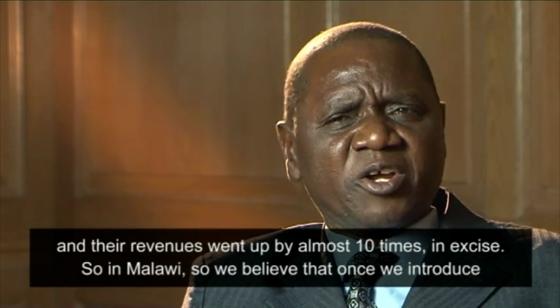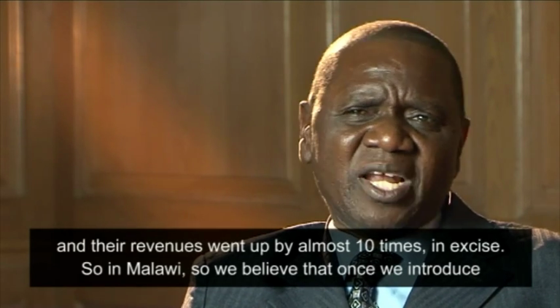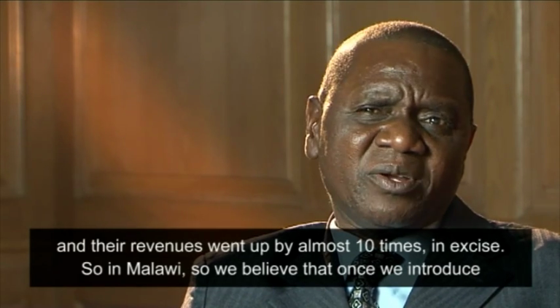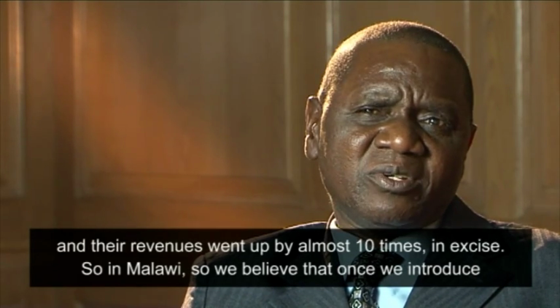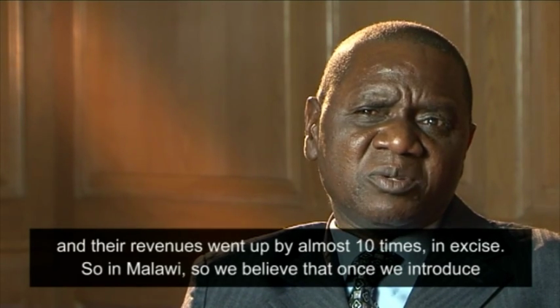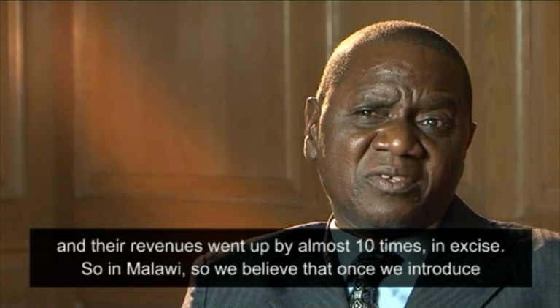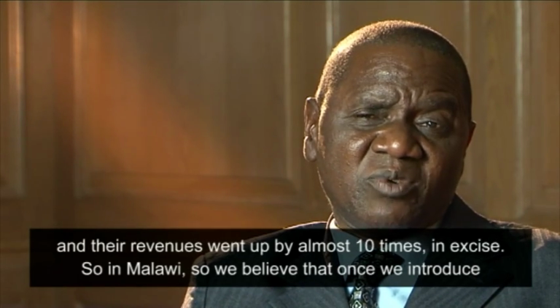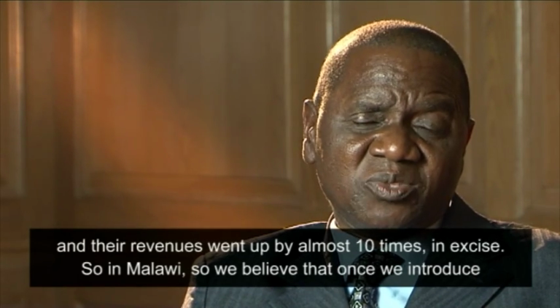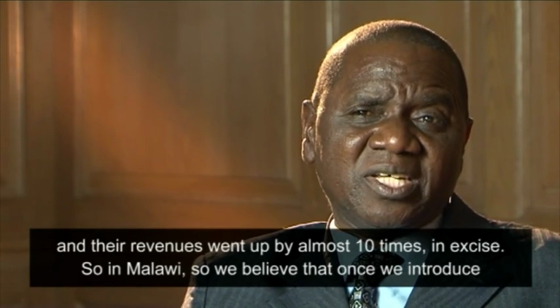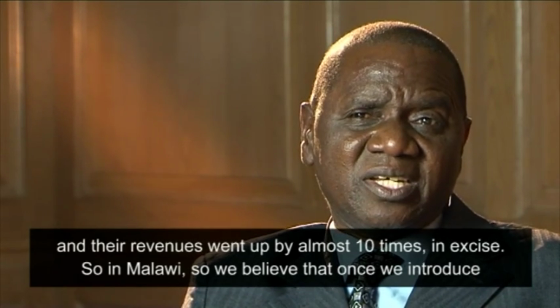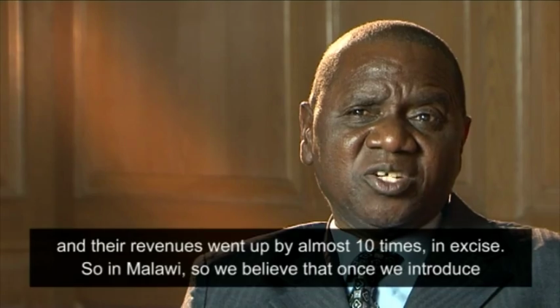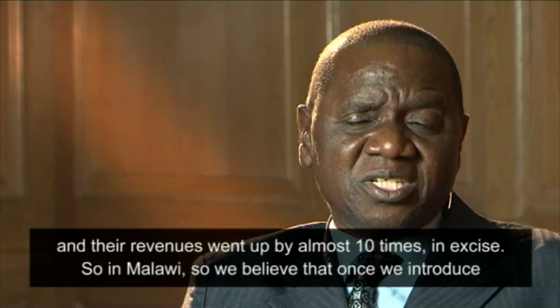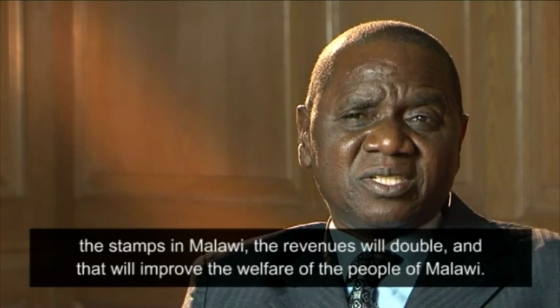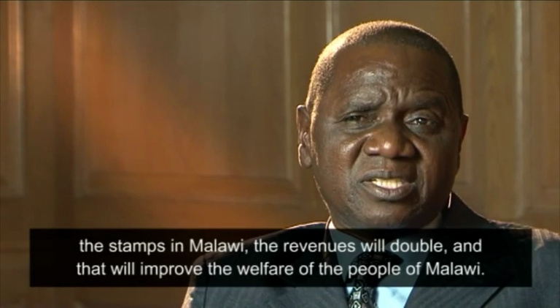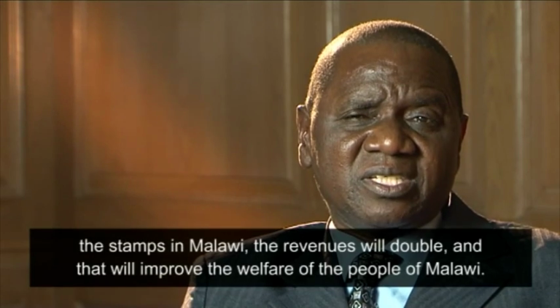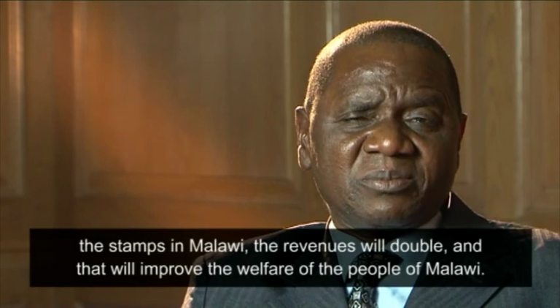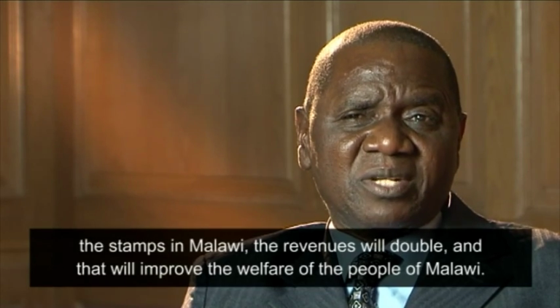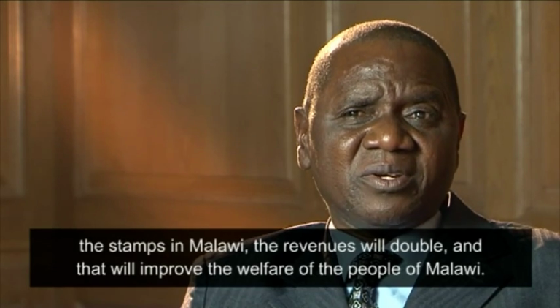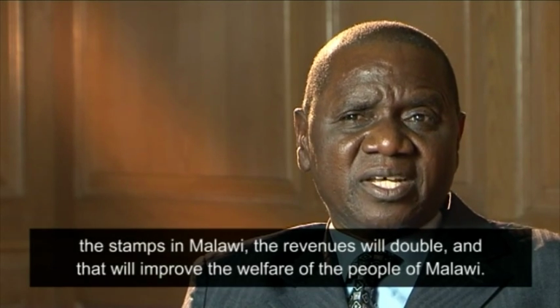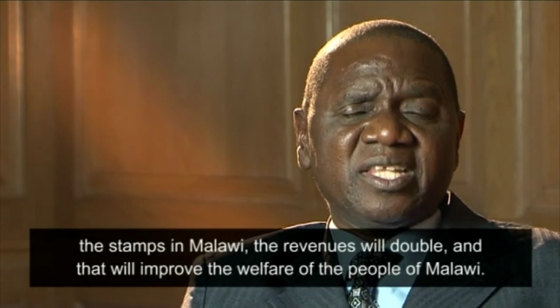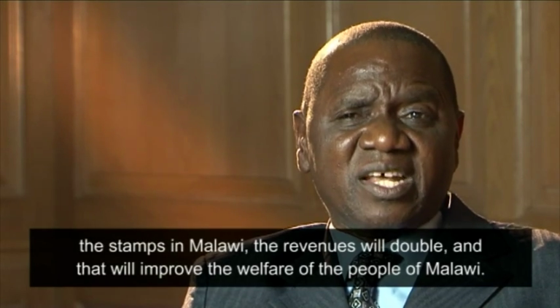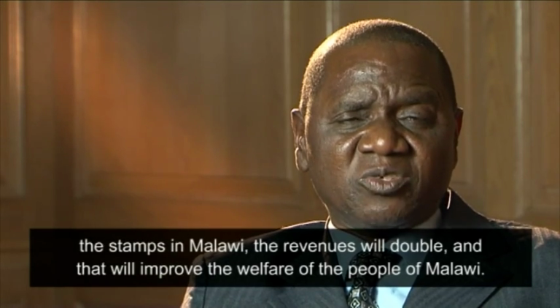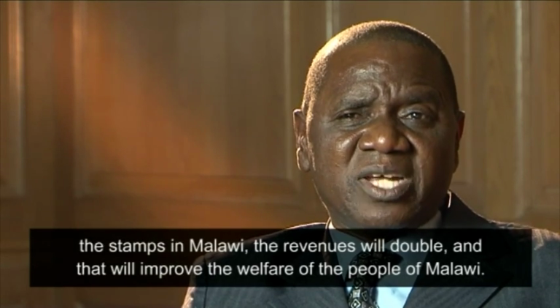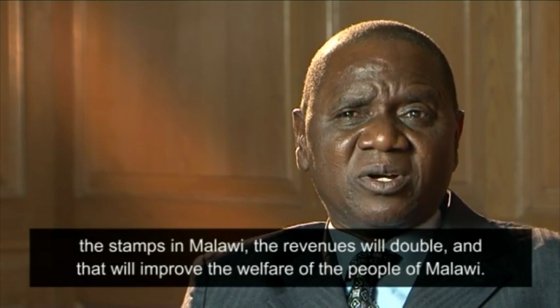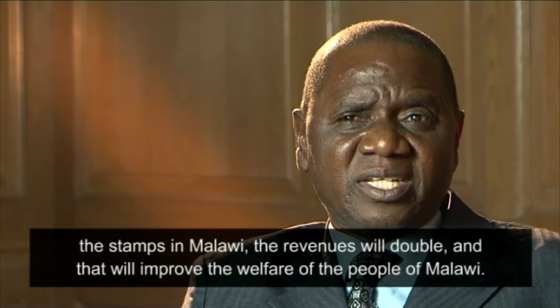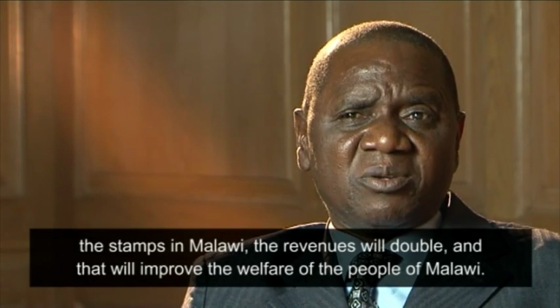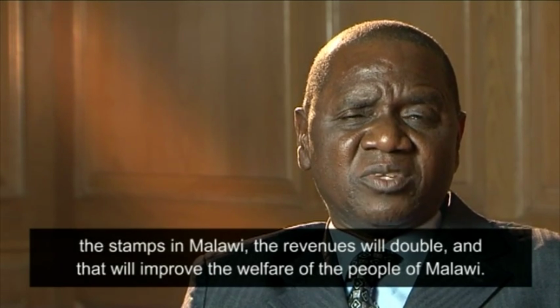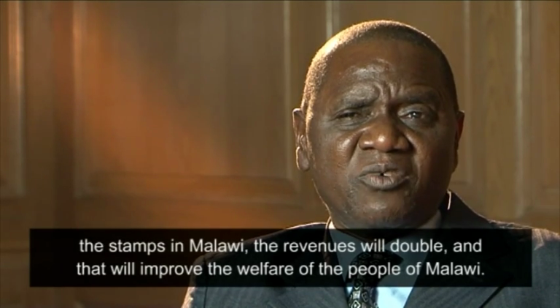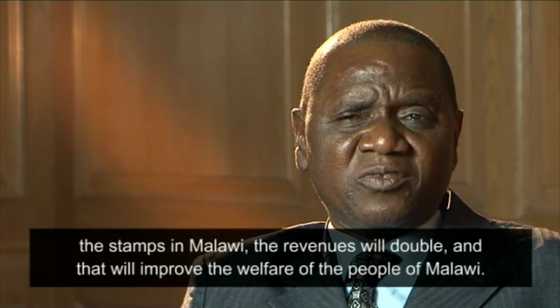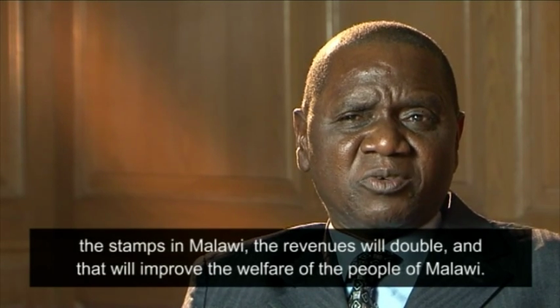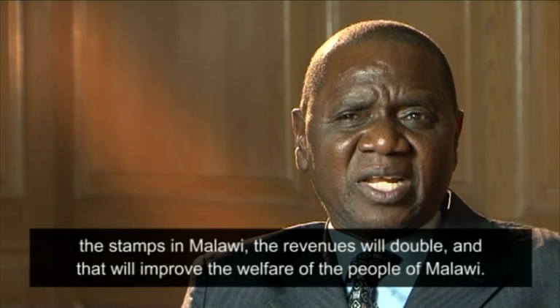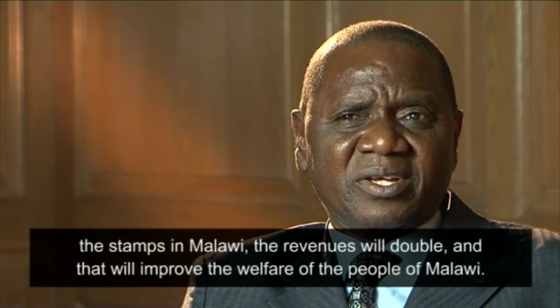So why are we in Malawi? We believe that once we introduce these terms in Malawi, the revenues will double and that will improve the welfare of Malawi.